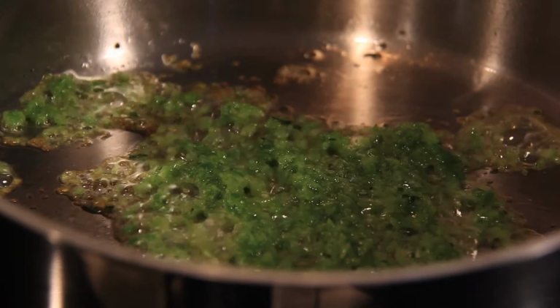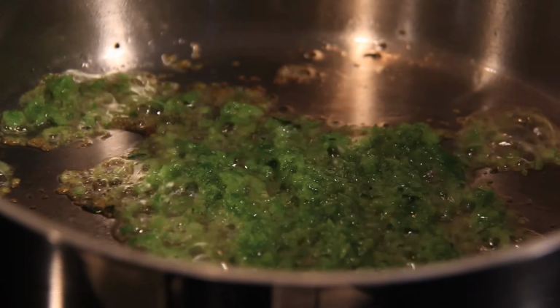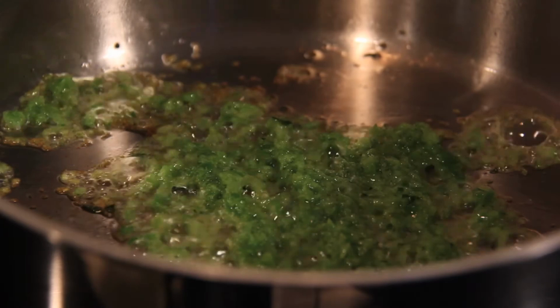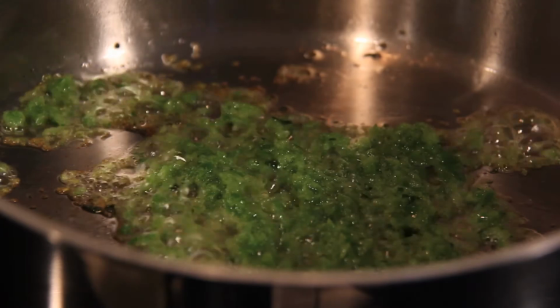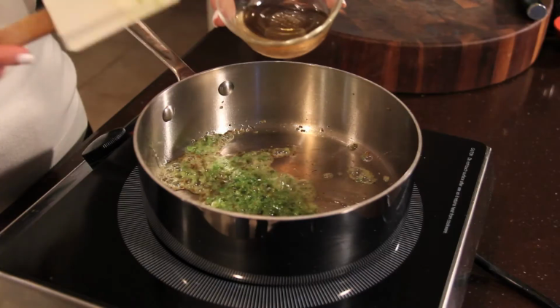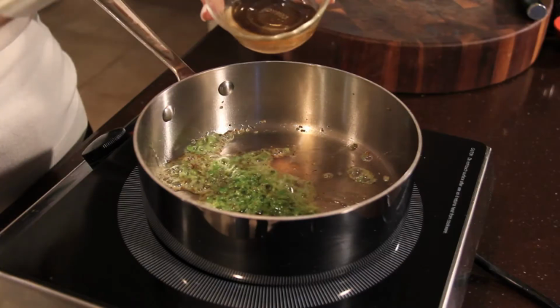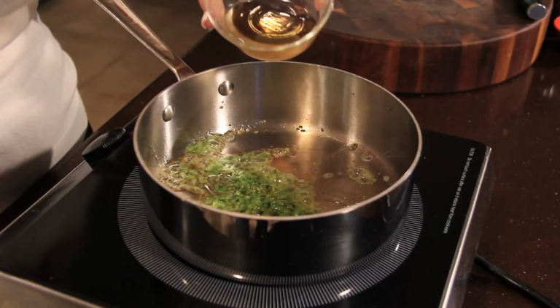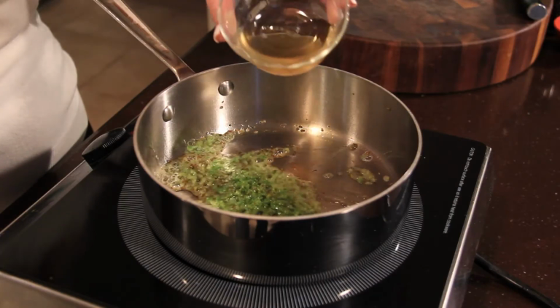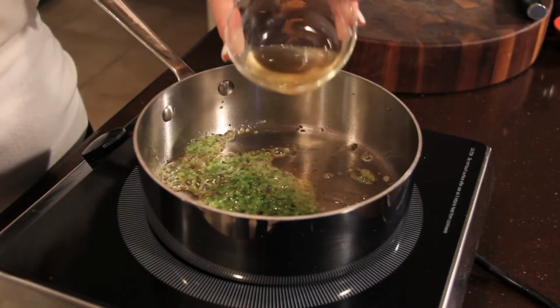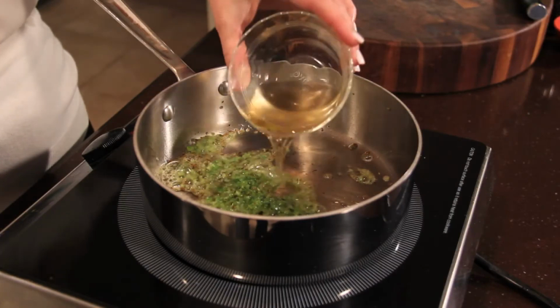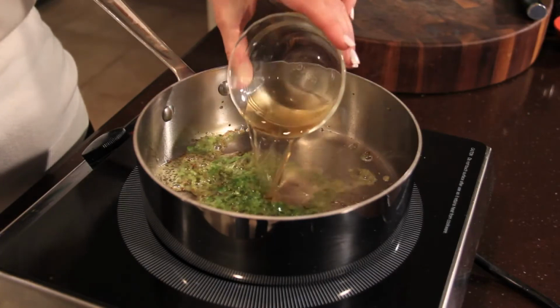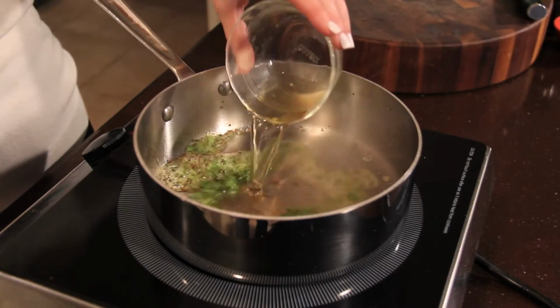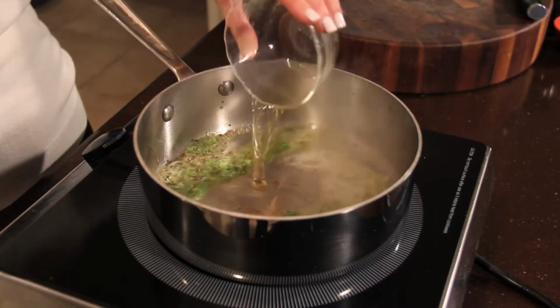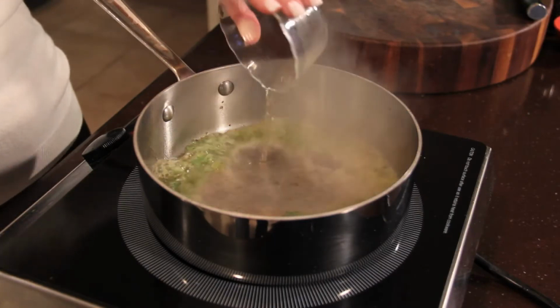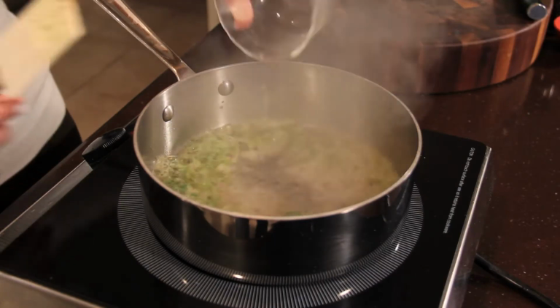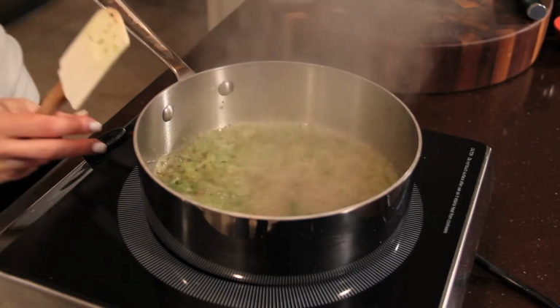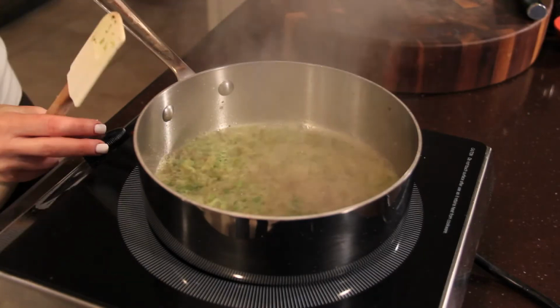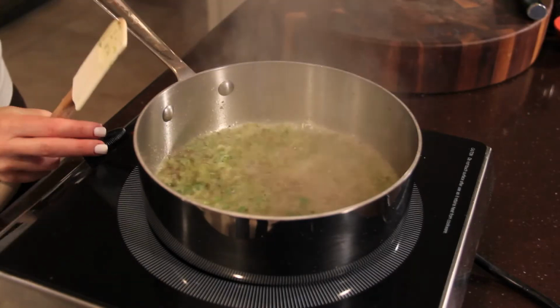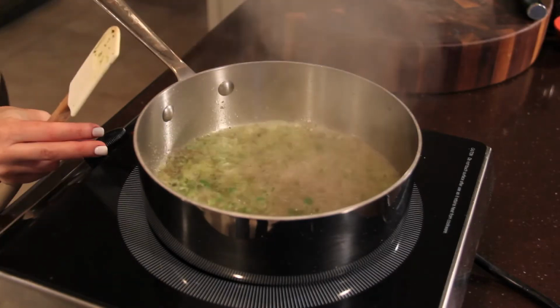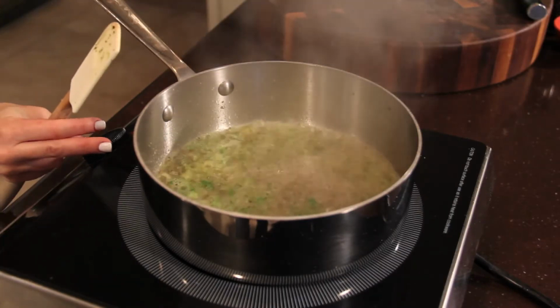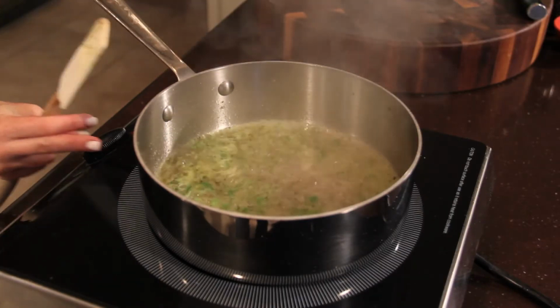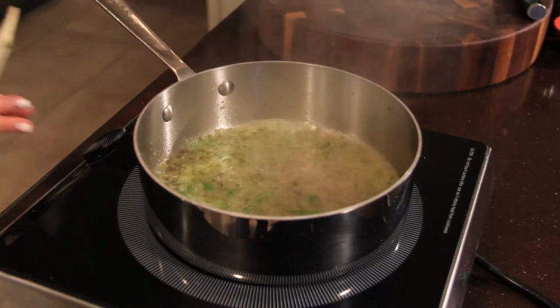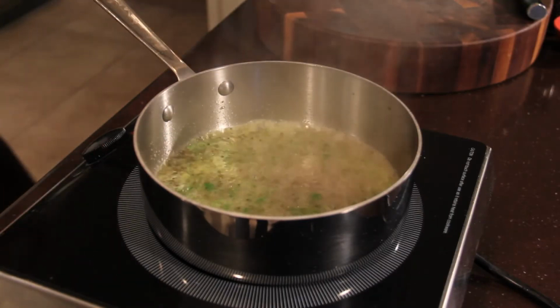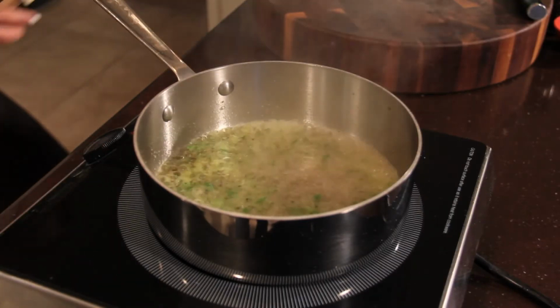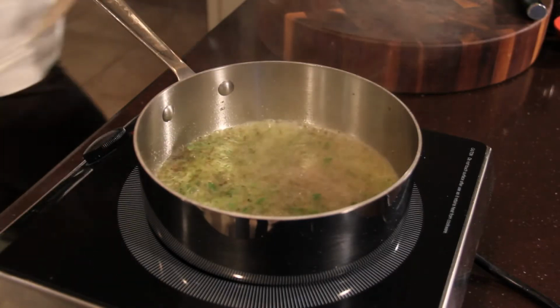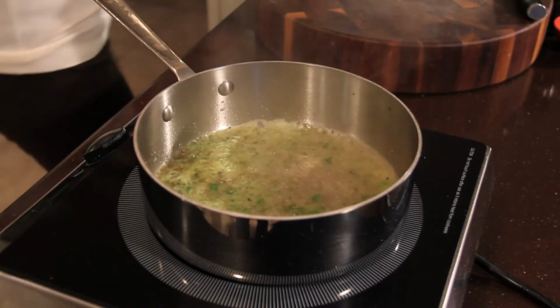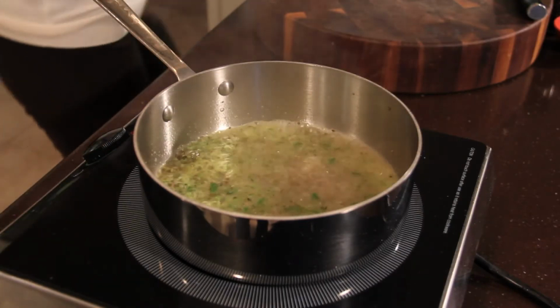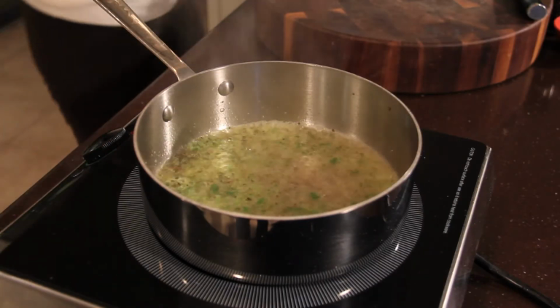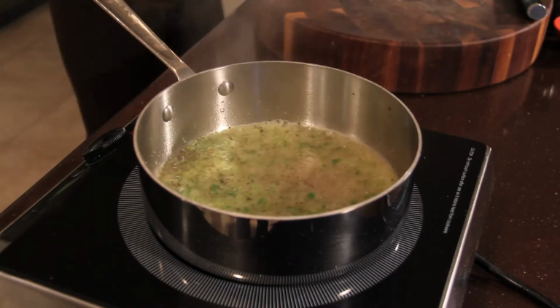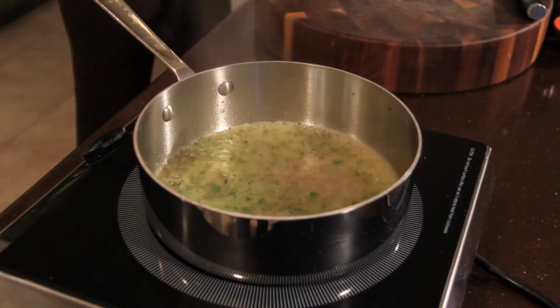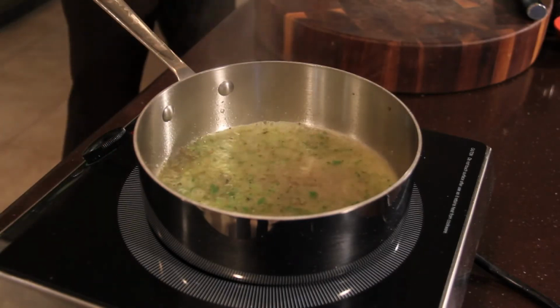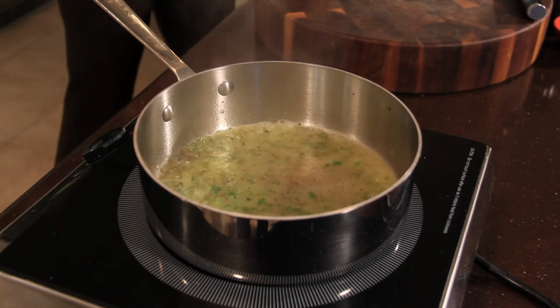Deglaze the pan with a quarter cup of rum and simmer until the liquid is reduced by half.